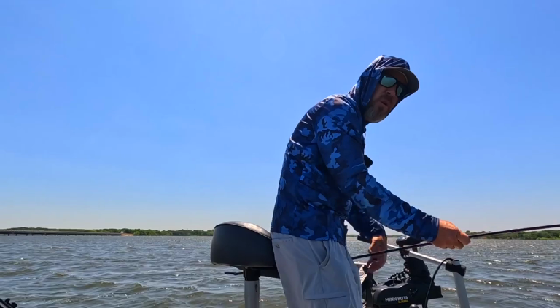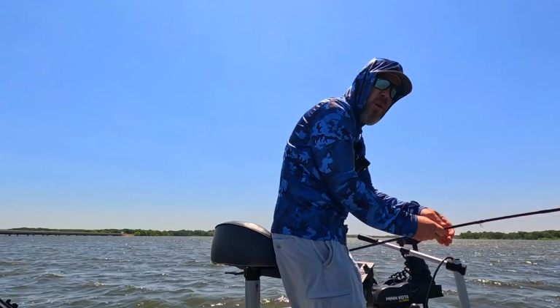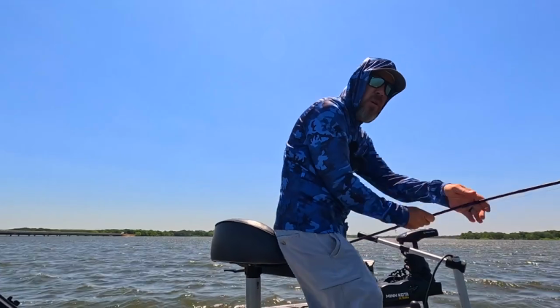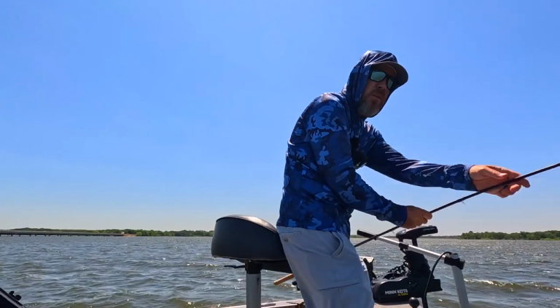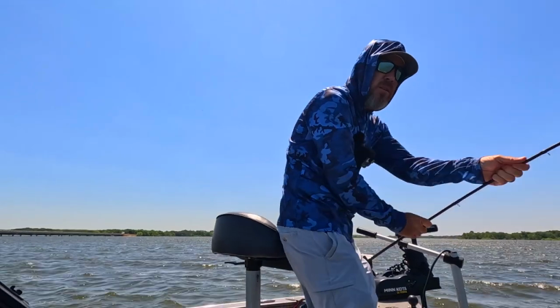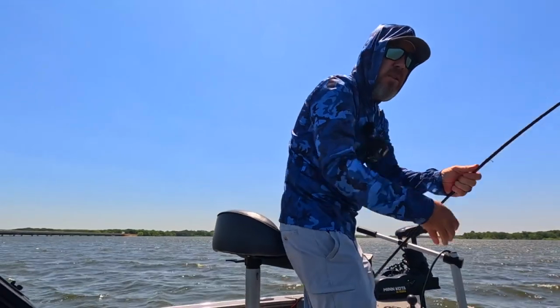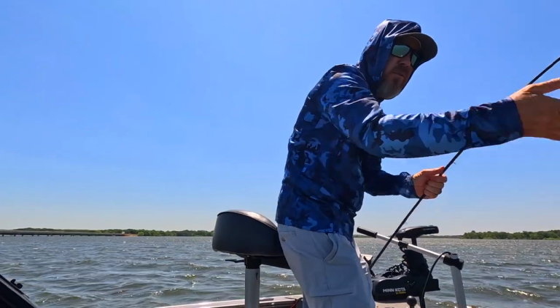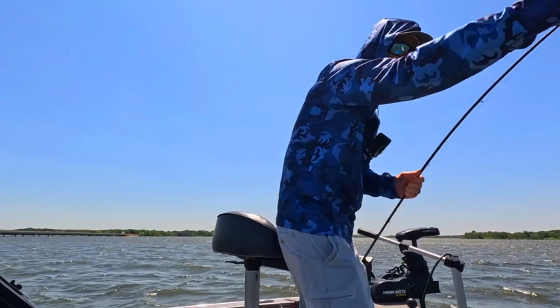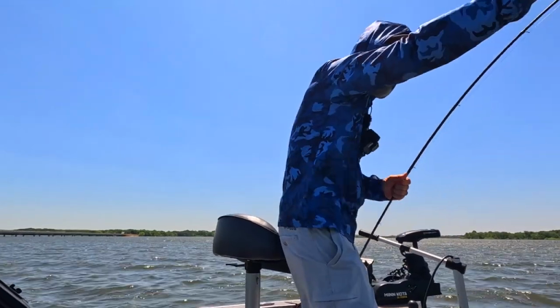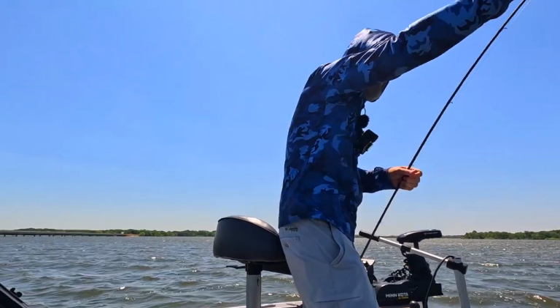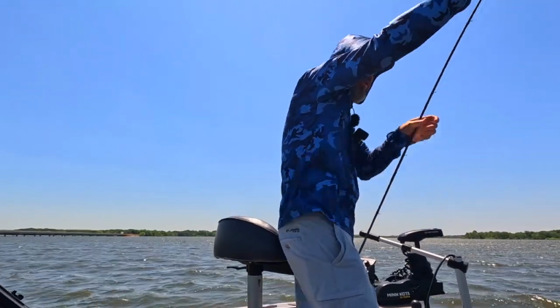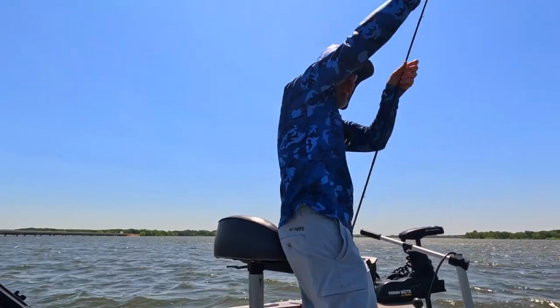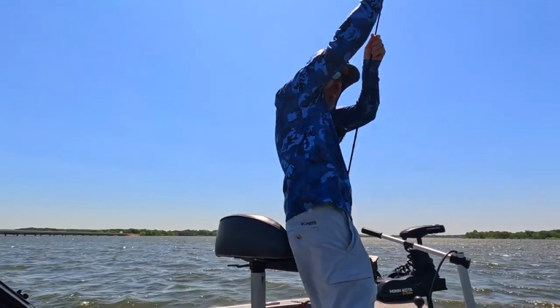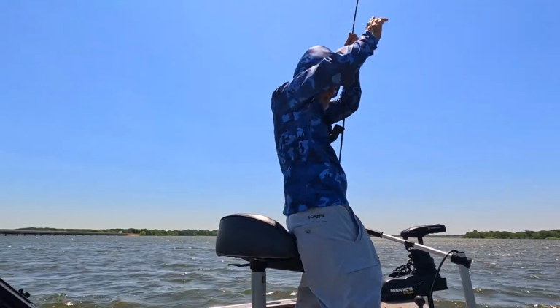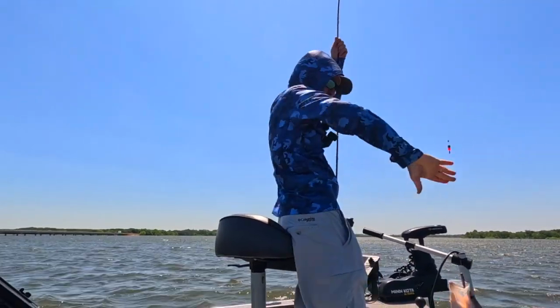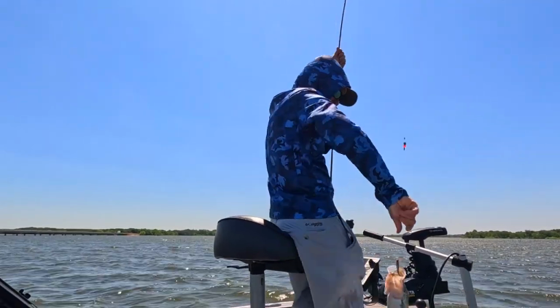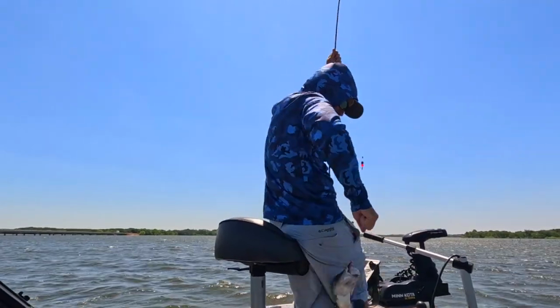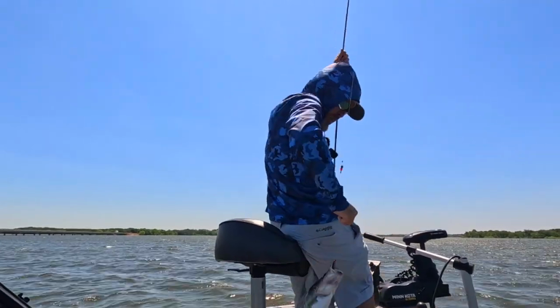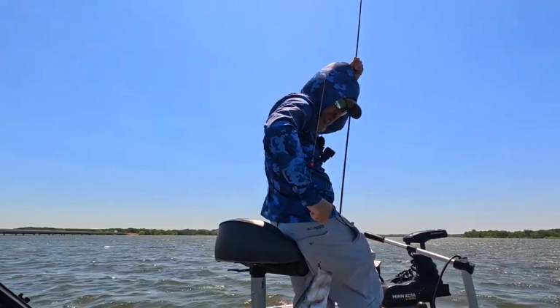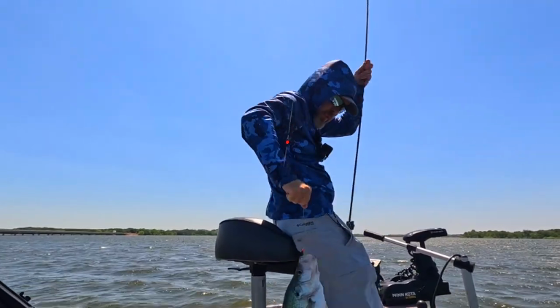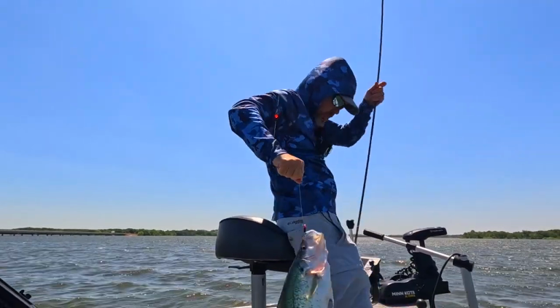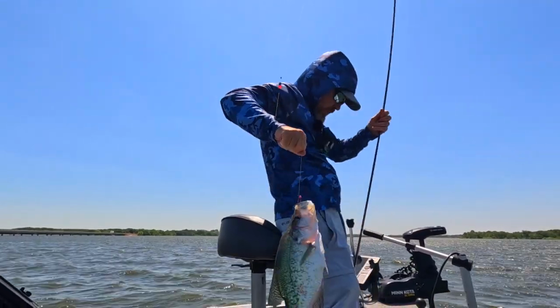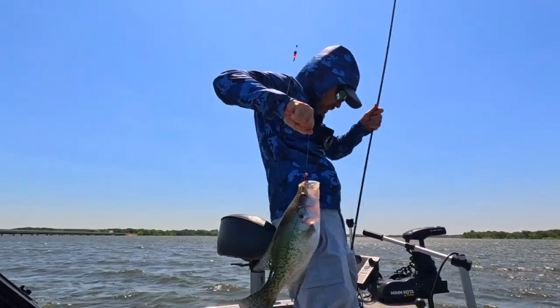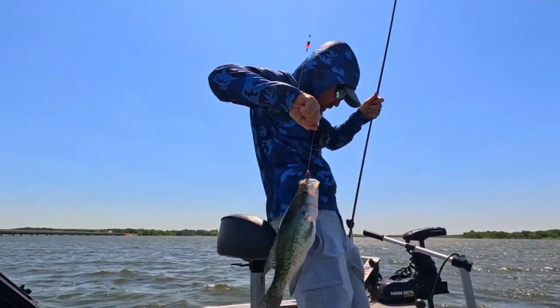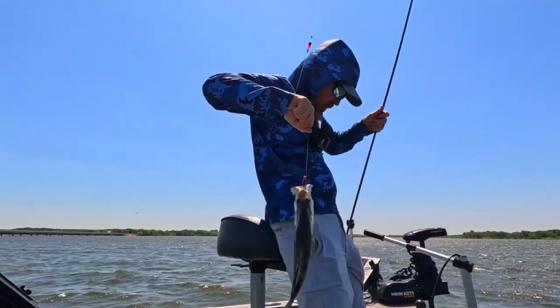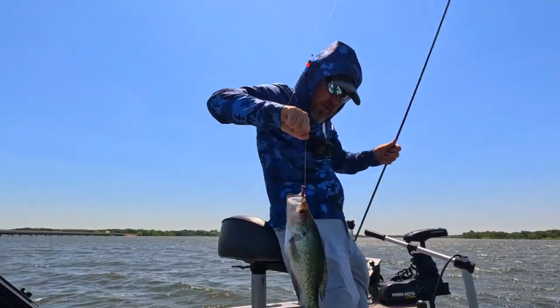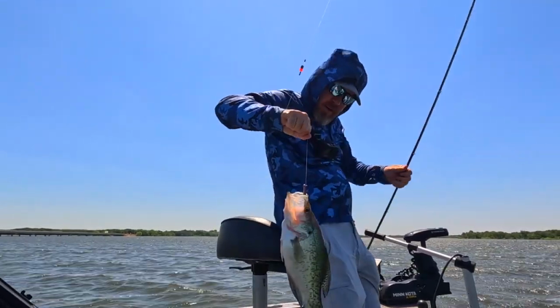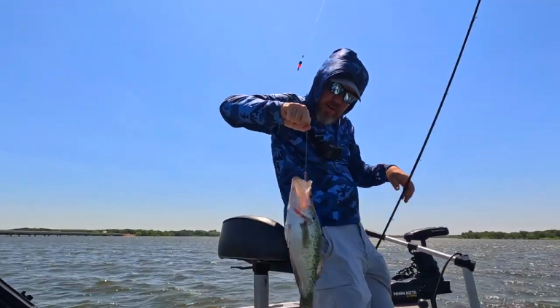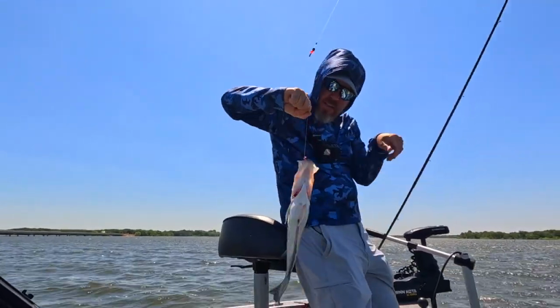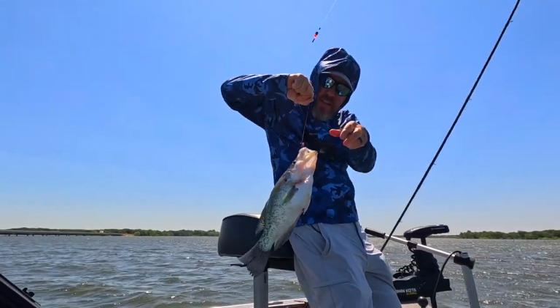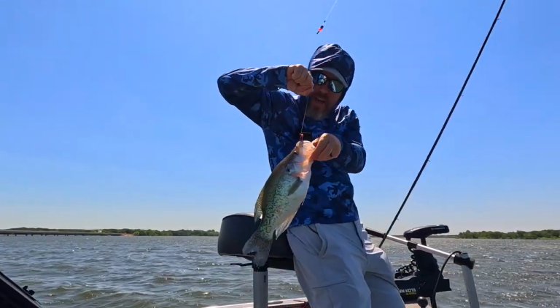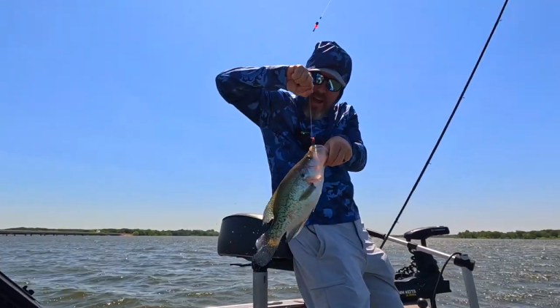Let's get you in here so you can see this one. I mean, this is a slab.